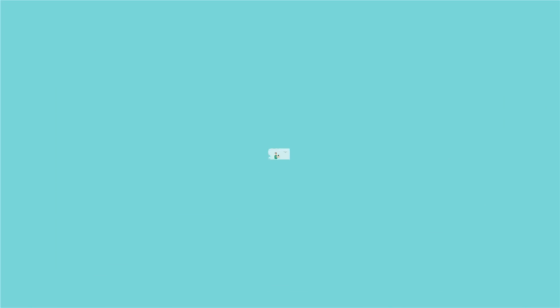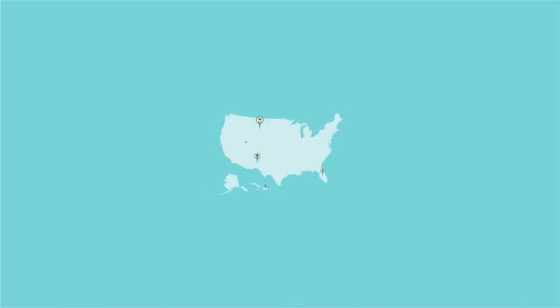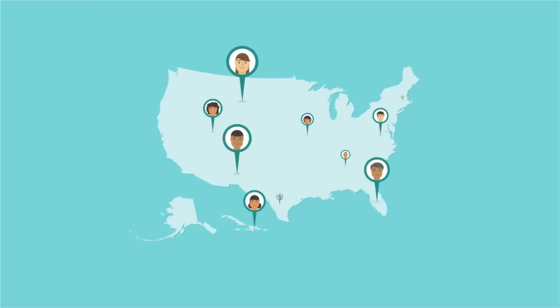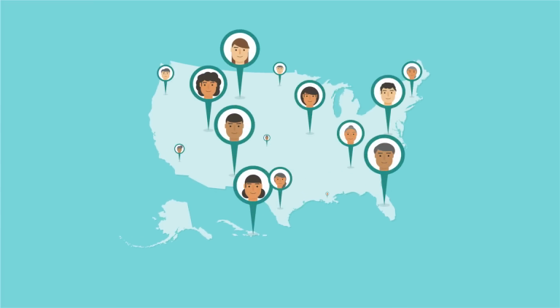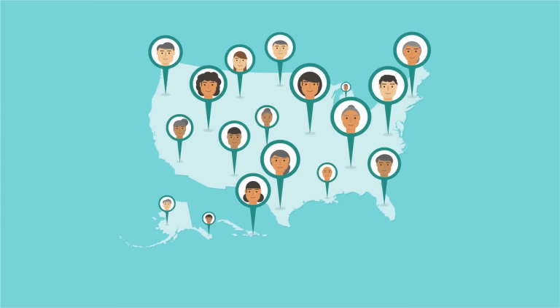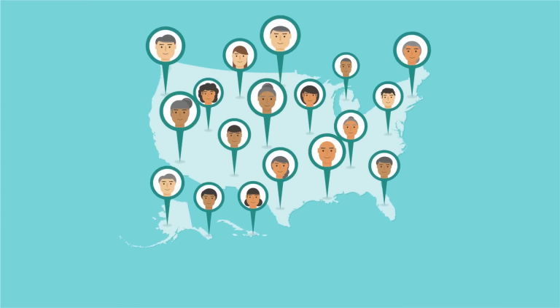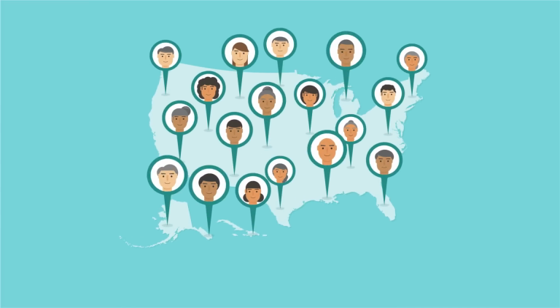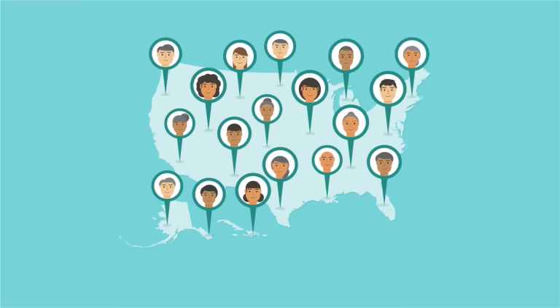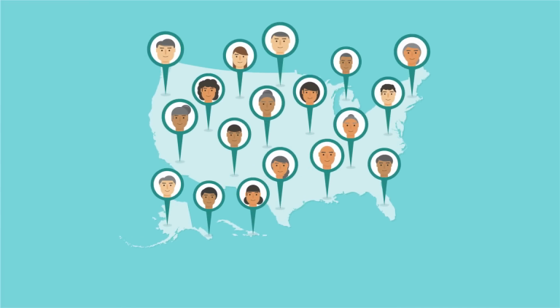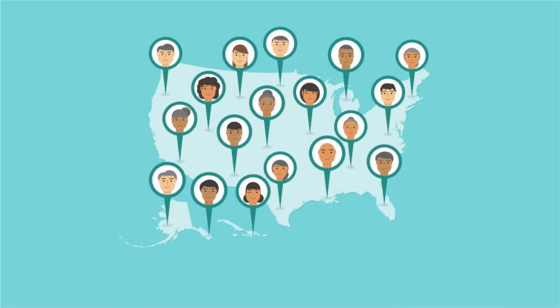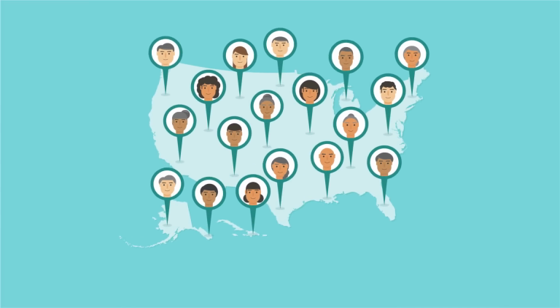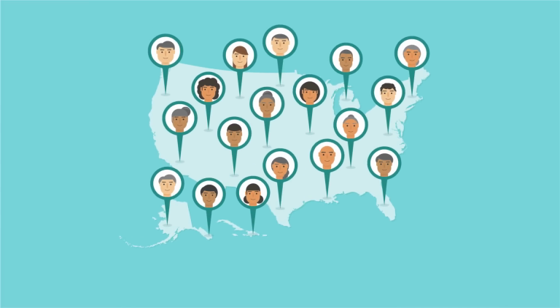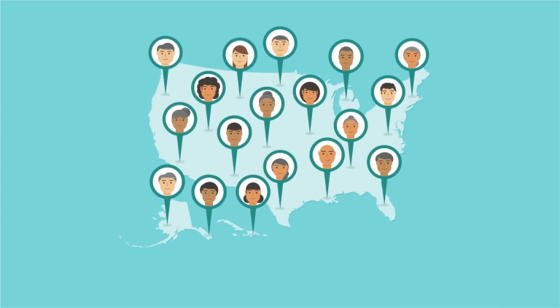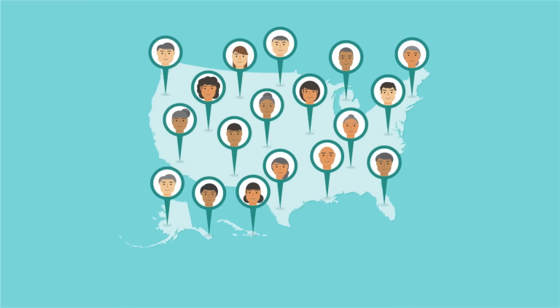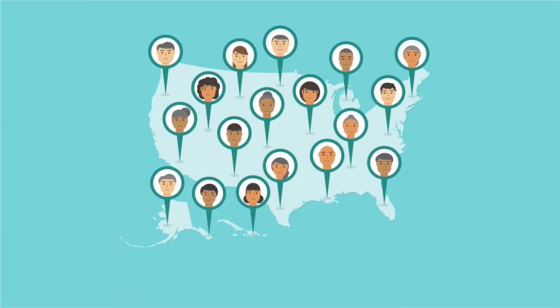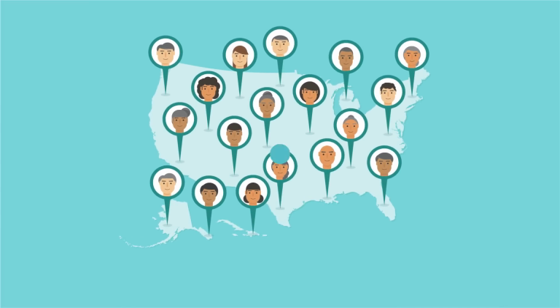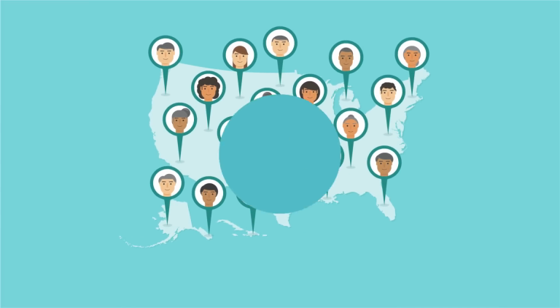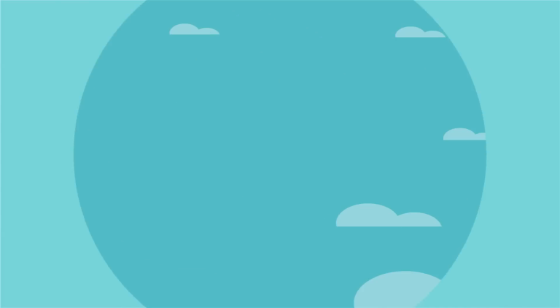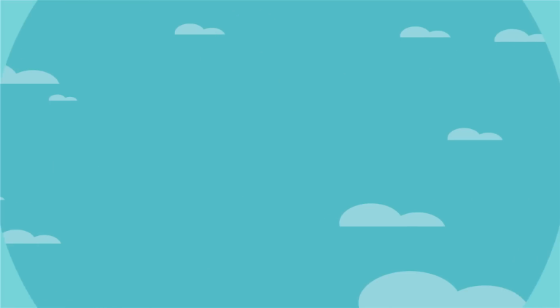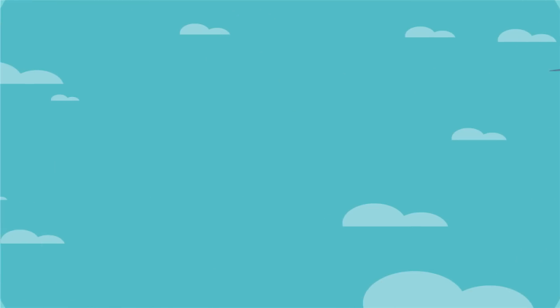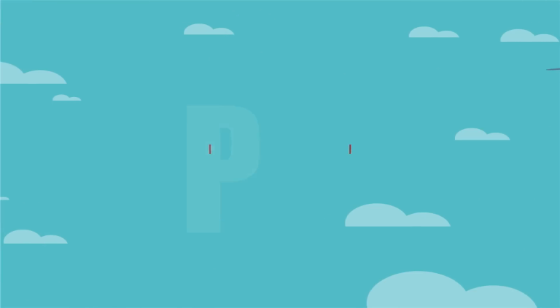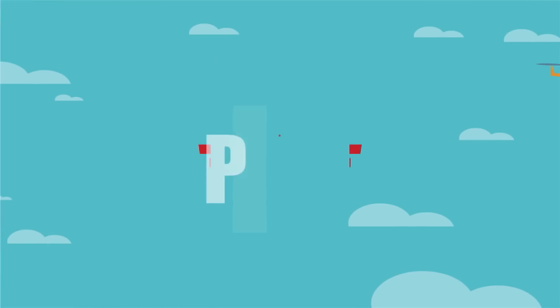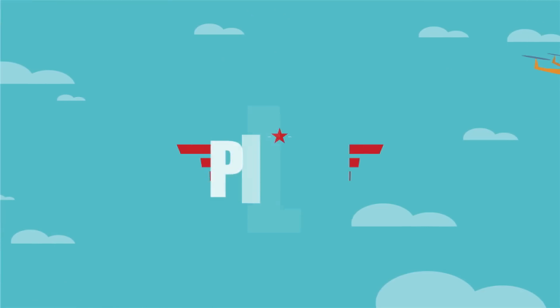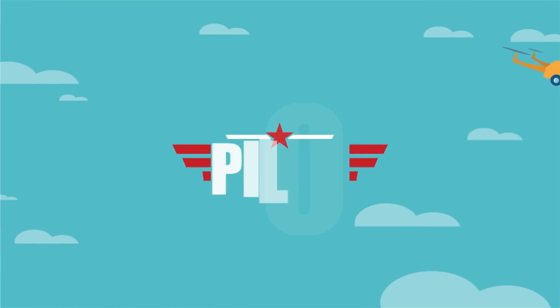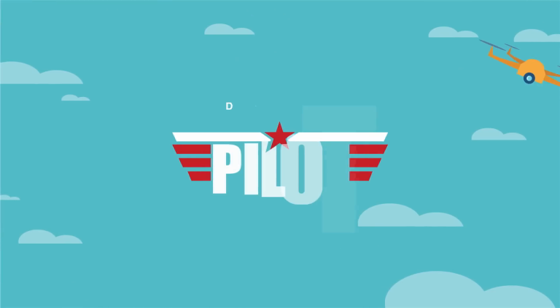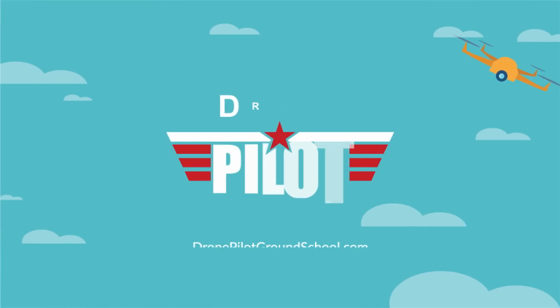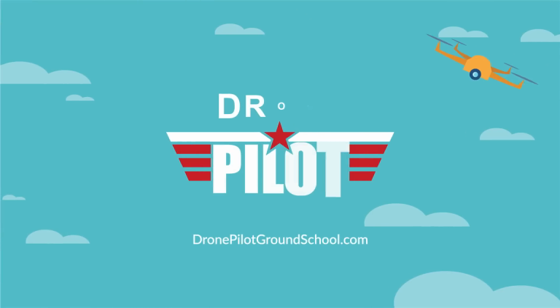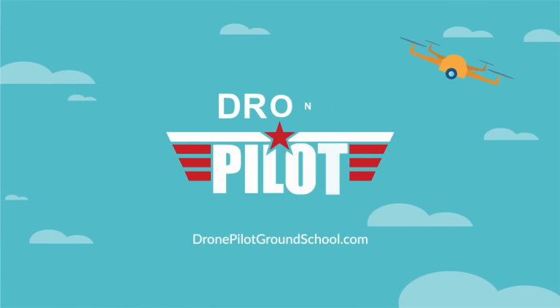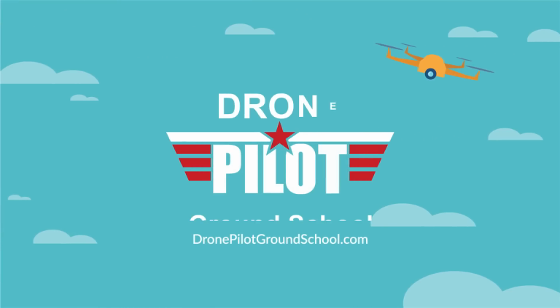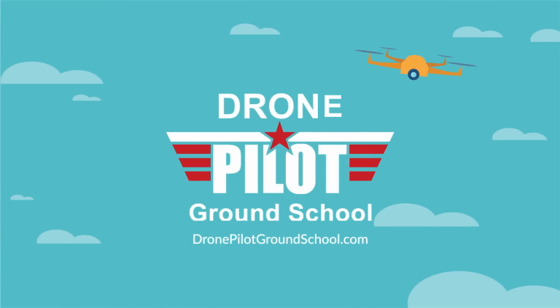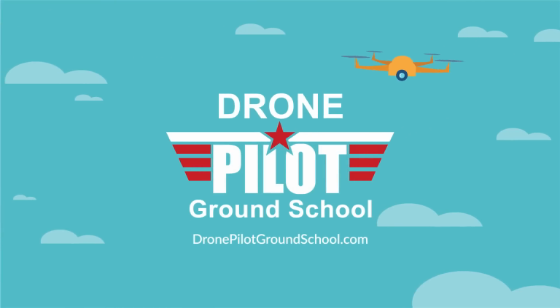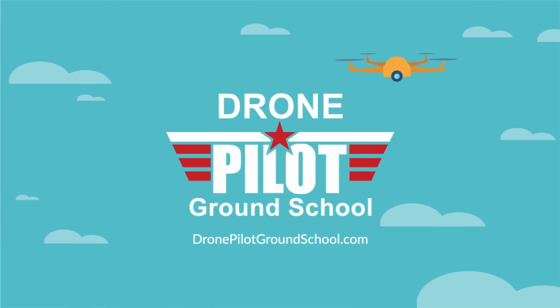Join thousands of students and enroll in Drone Pilot Ground School today.